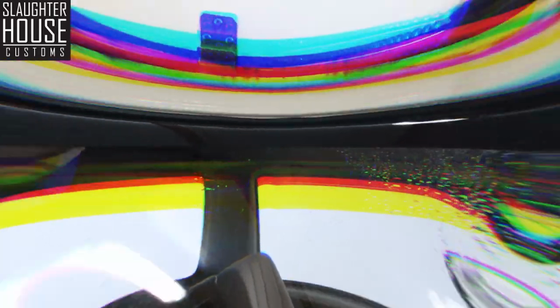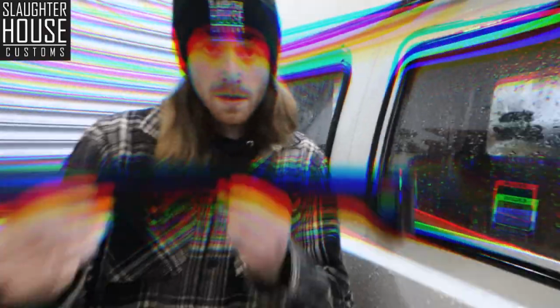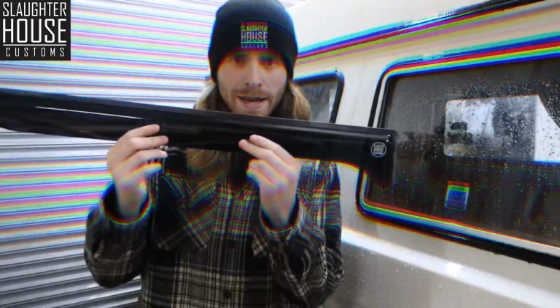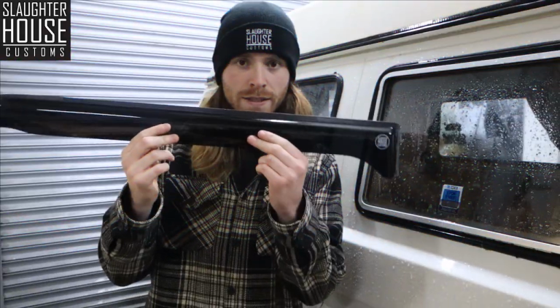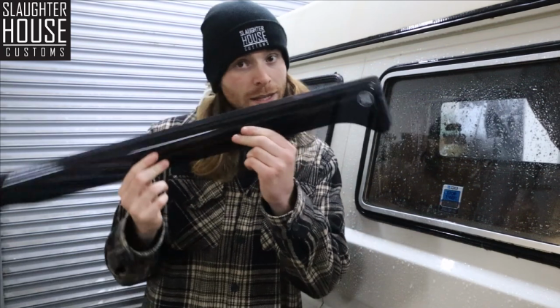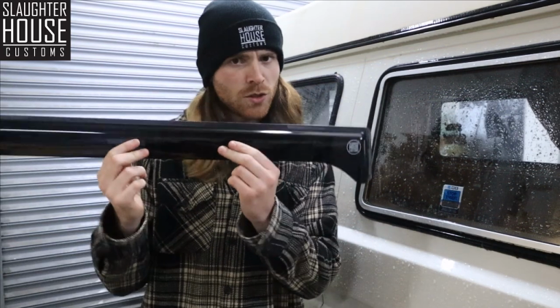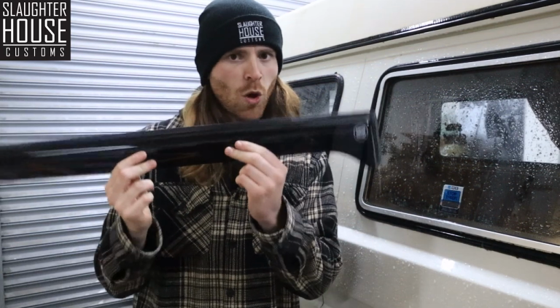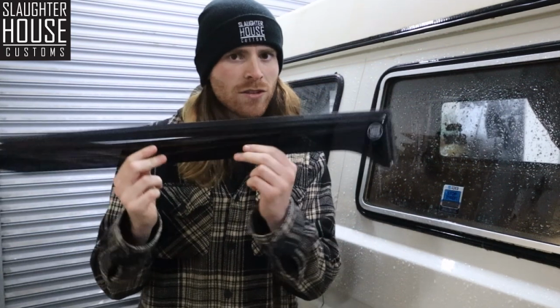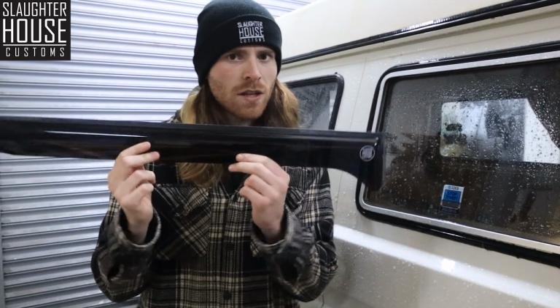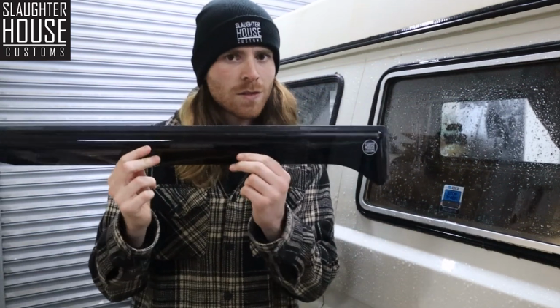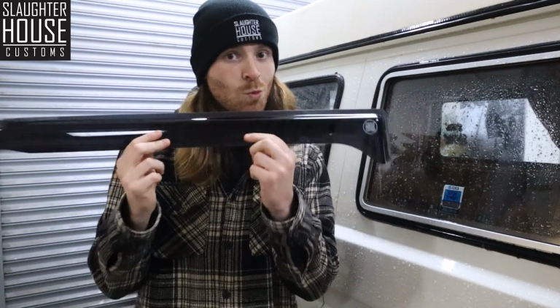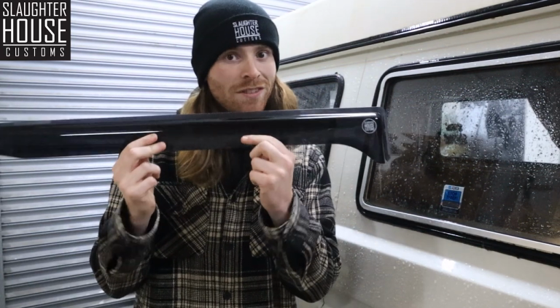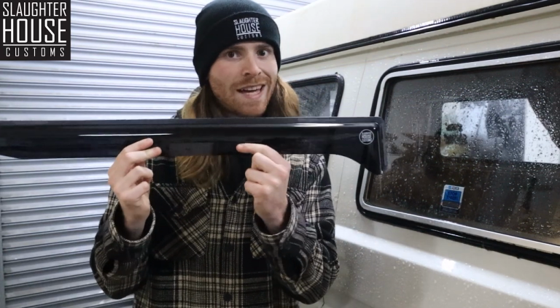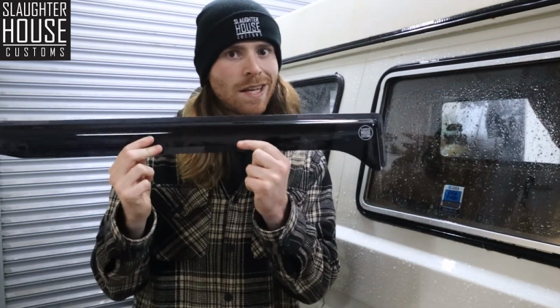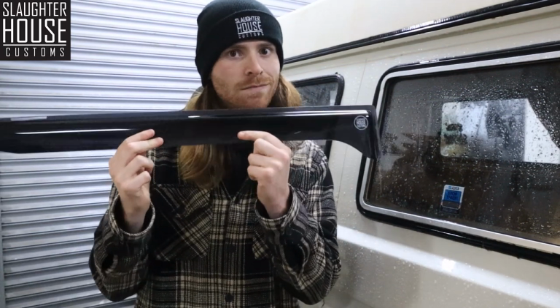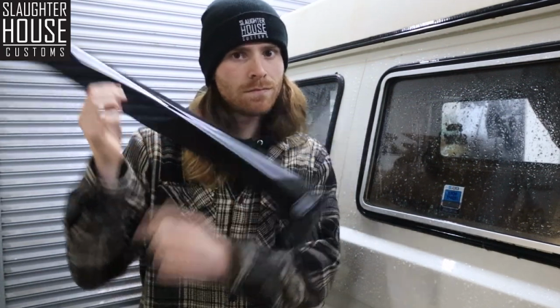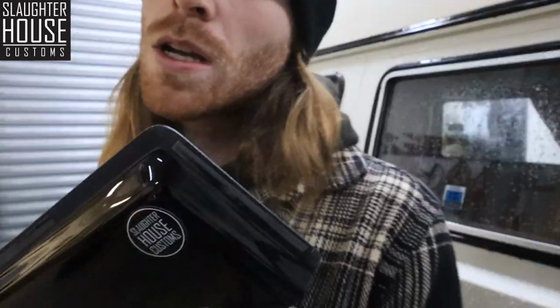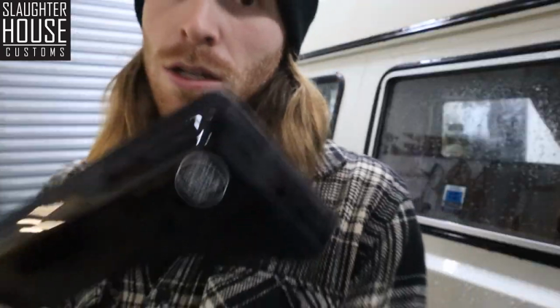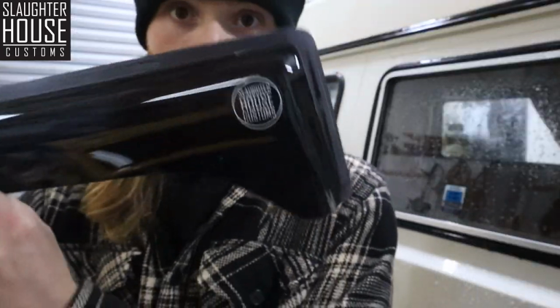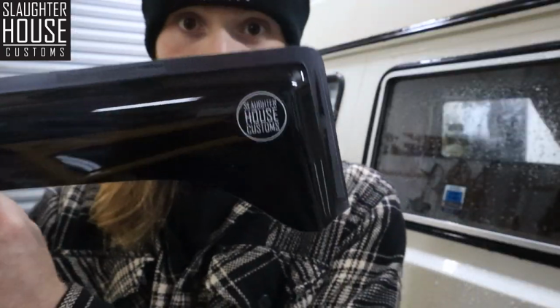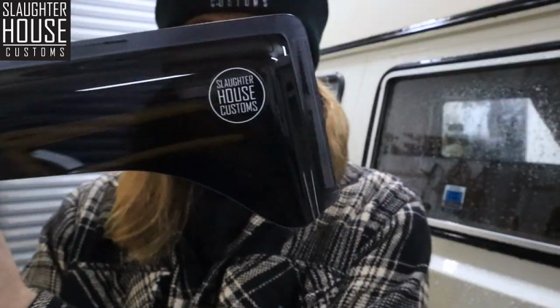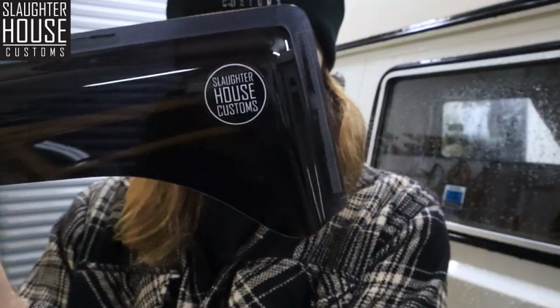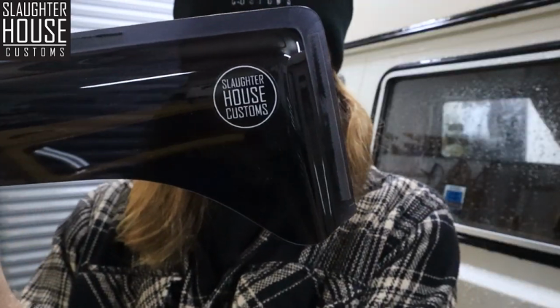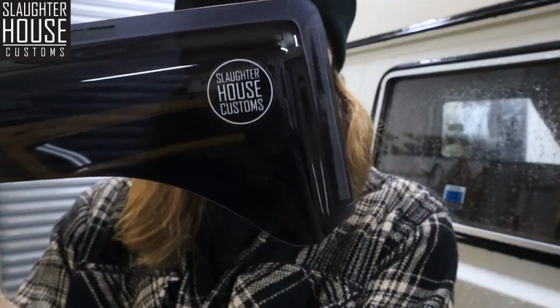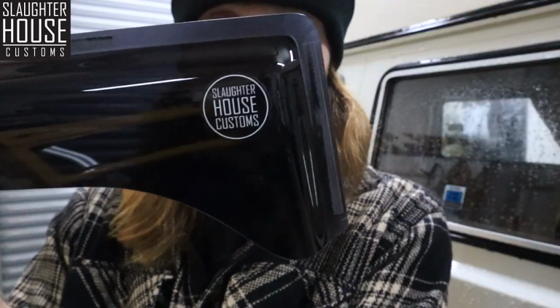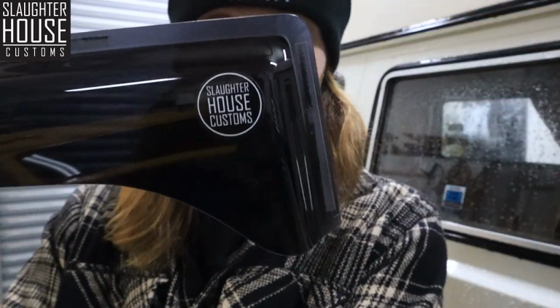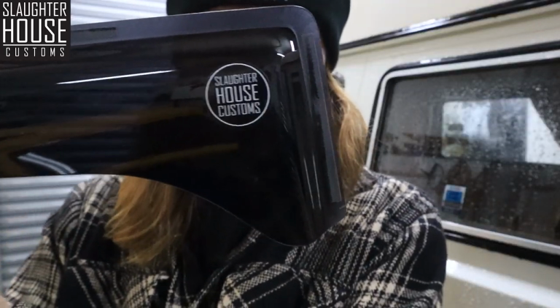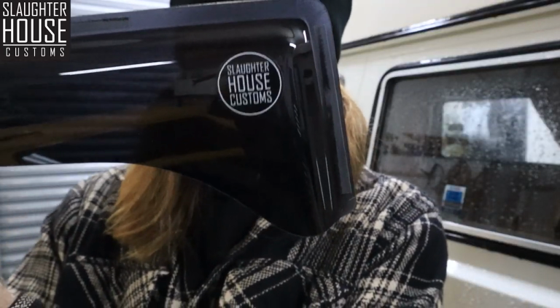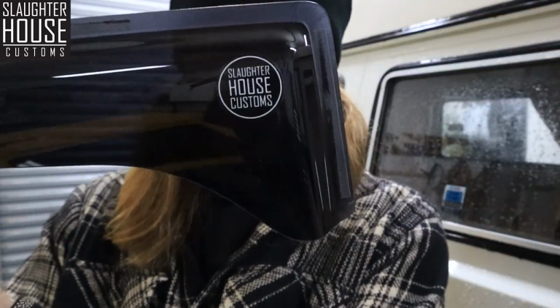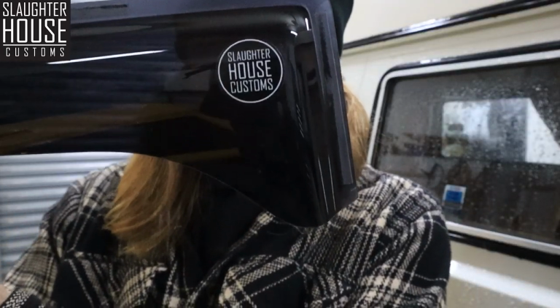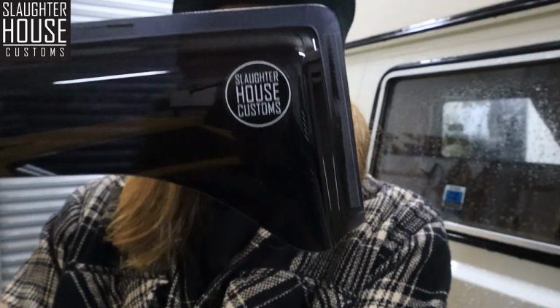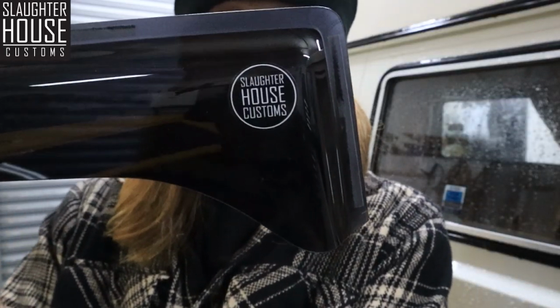This is the Slaughterhouse Customs wind deflector — you can tell because it says so right there.